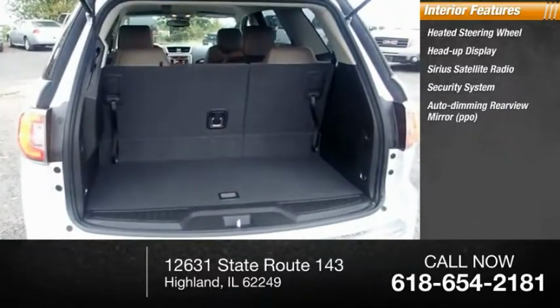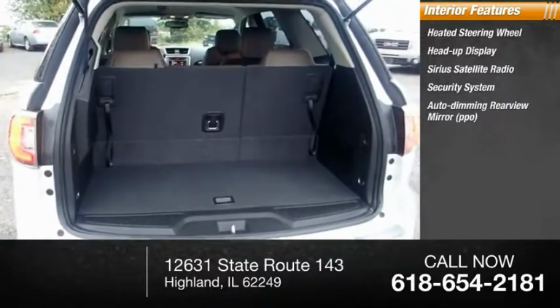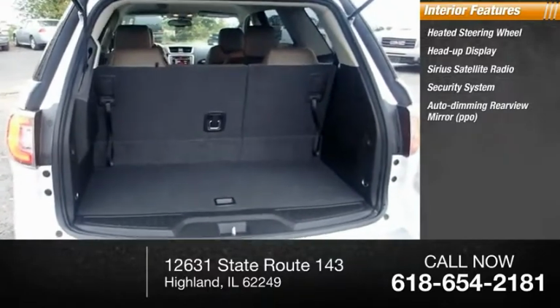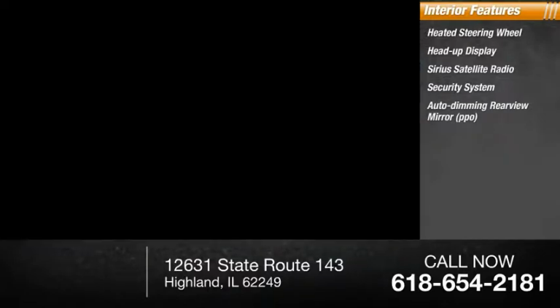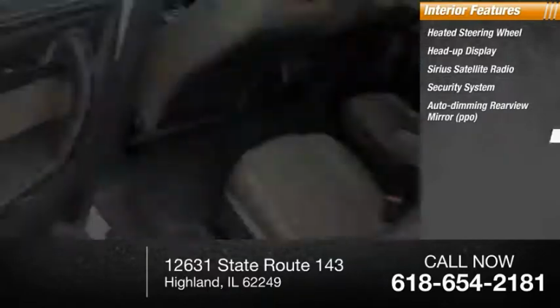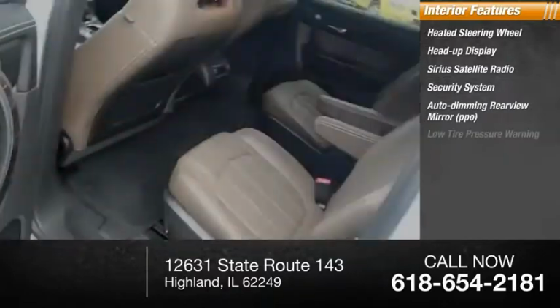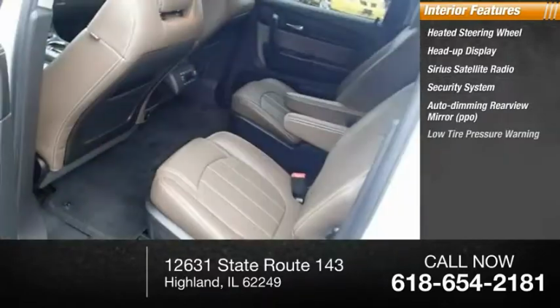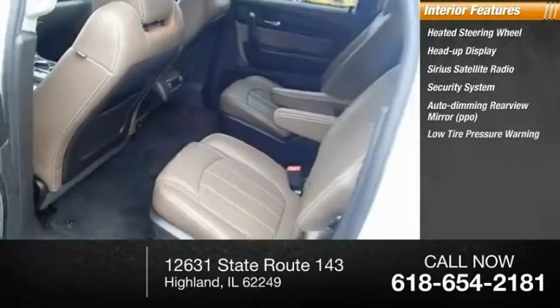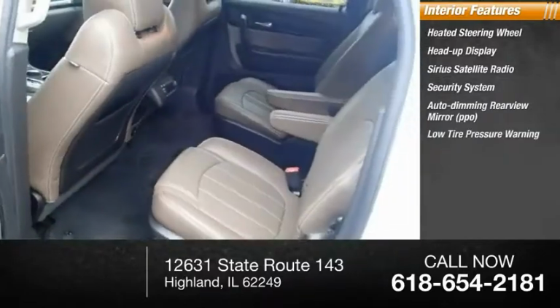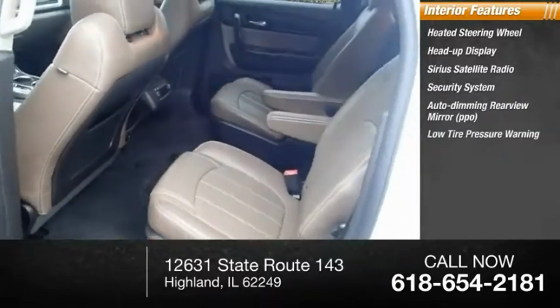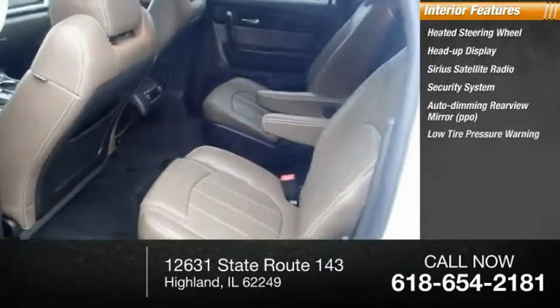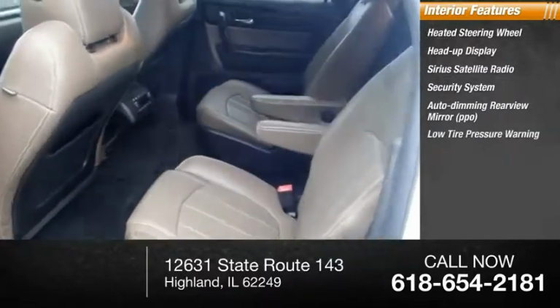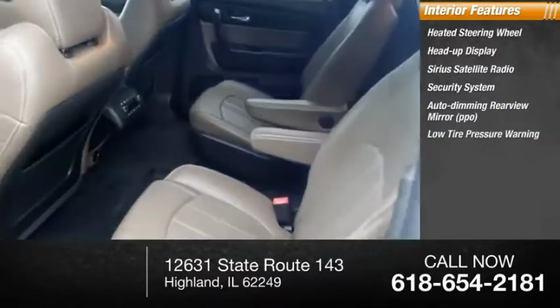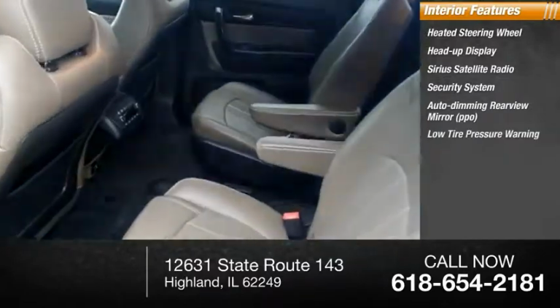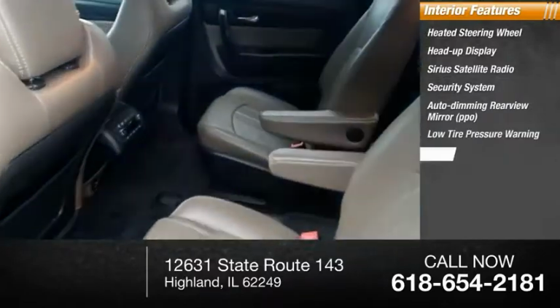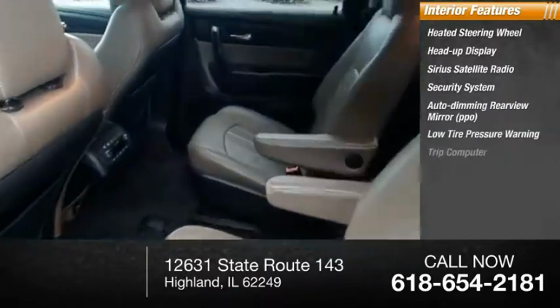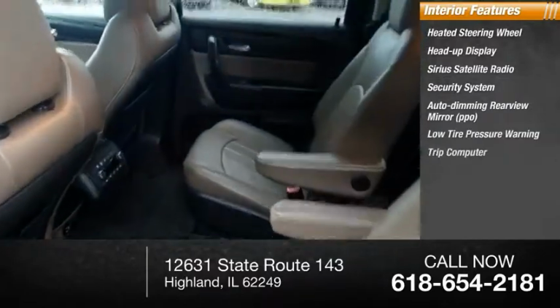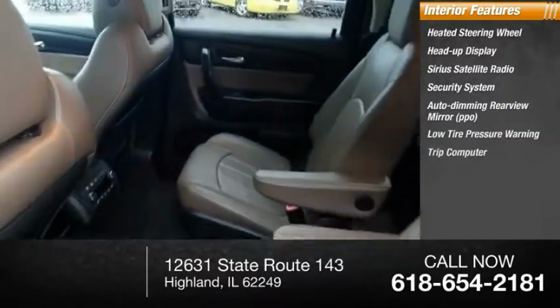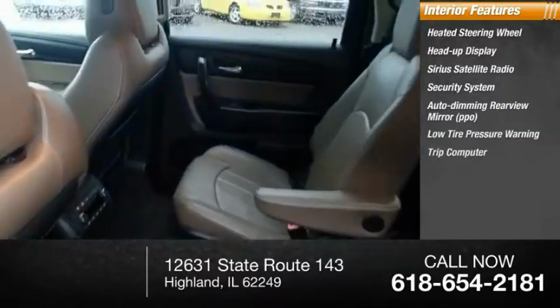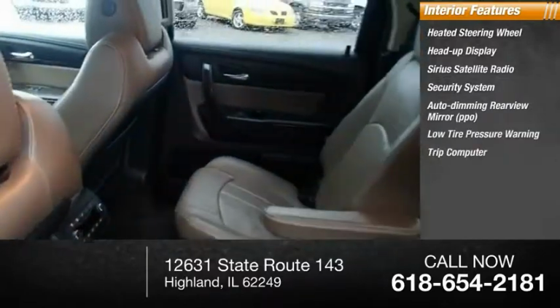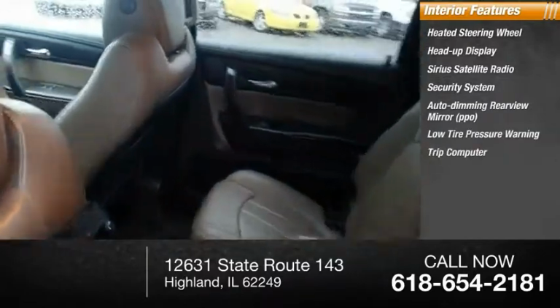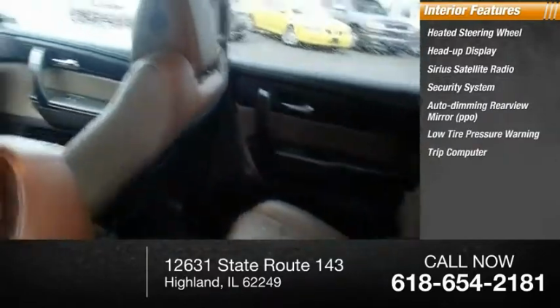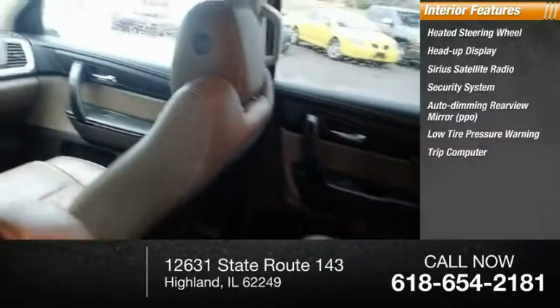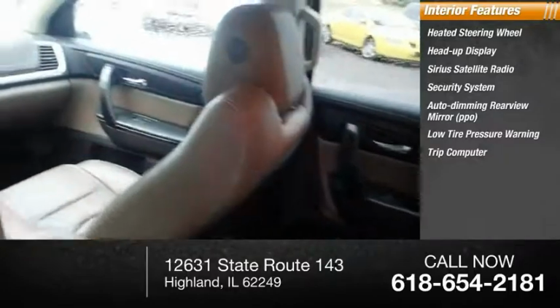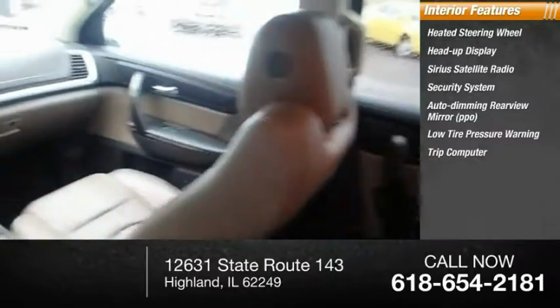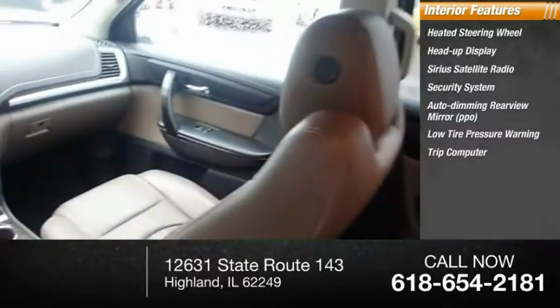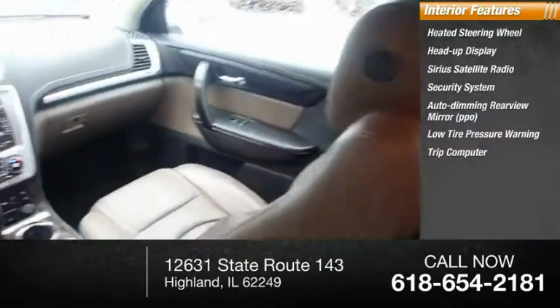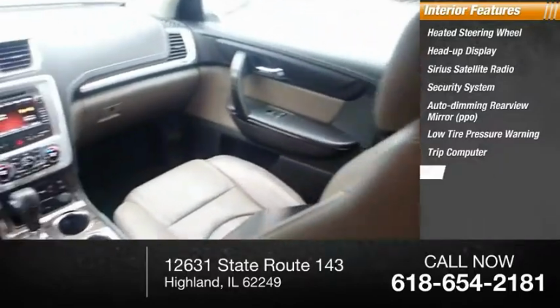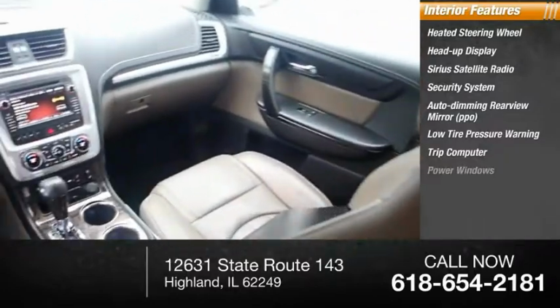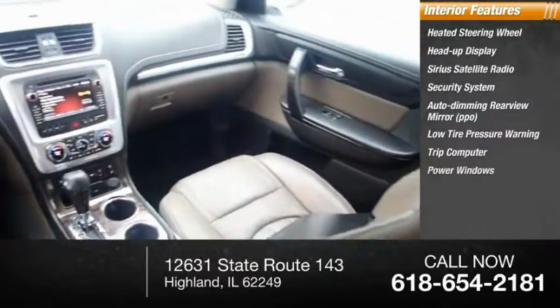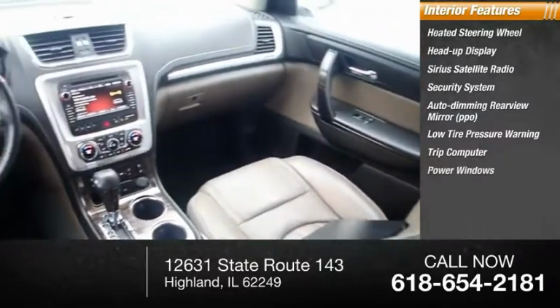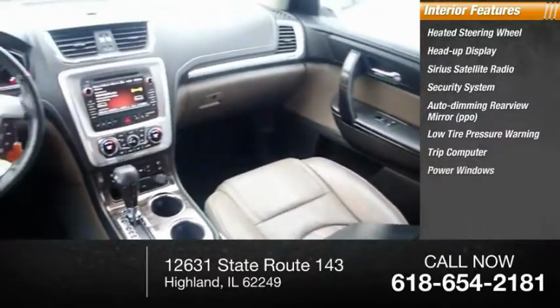PPO, low-tire pressure warning, trip computer, power windows, power steering.